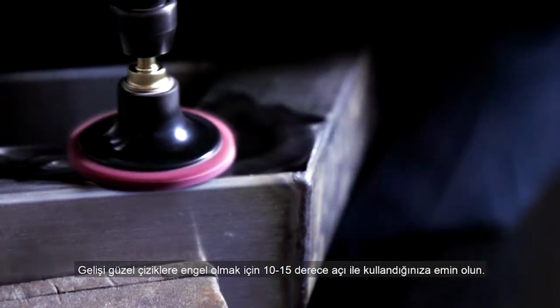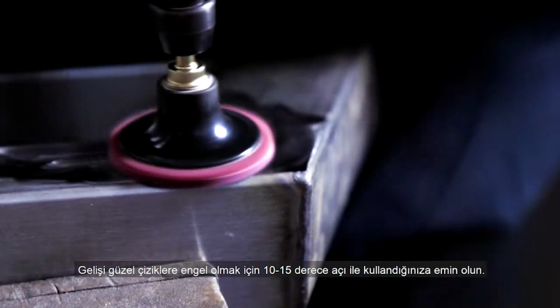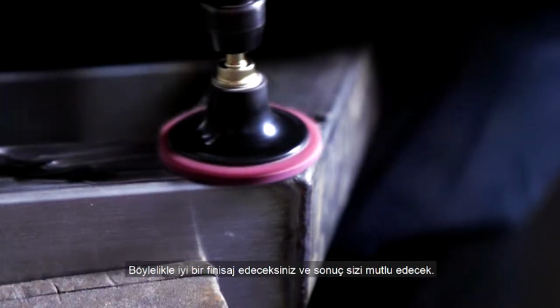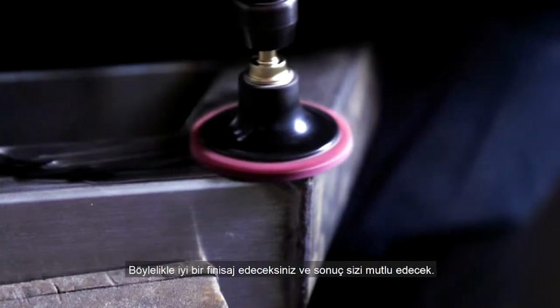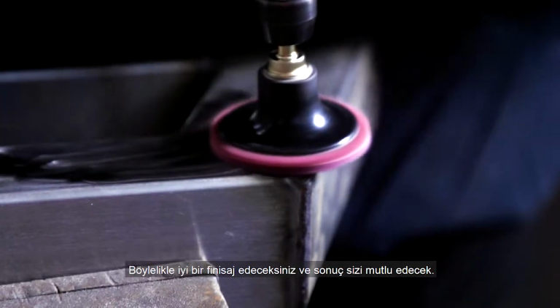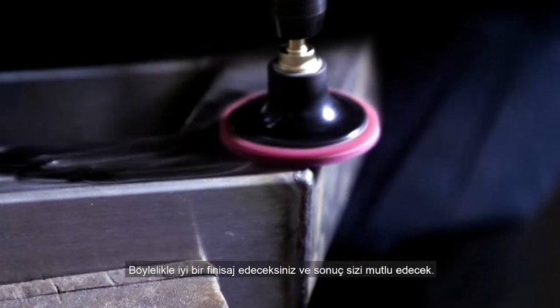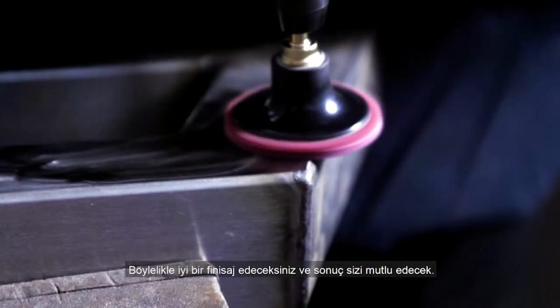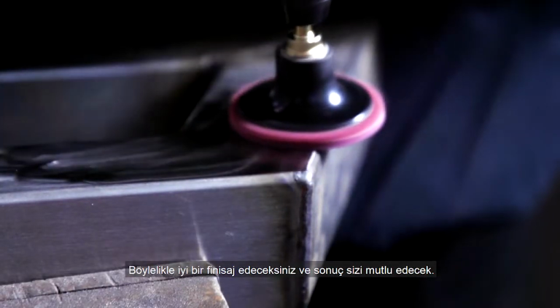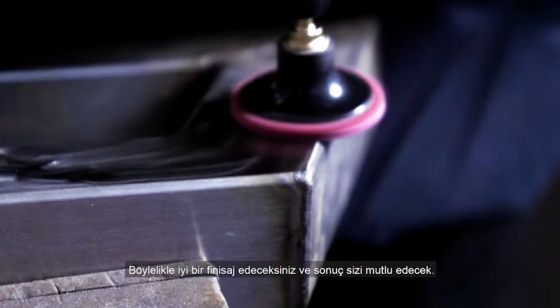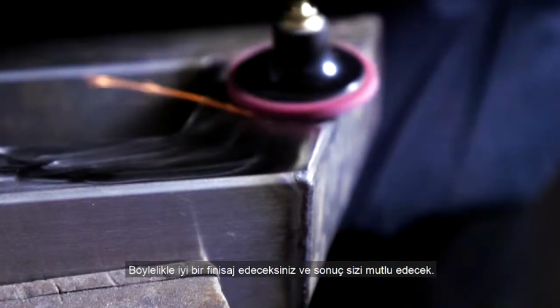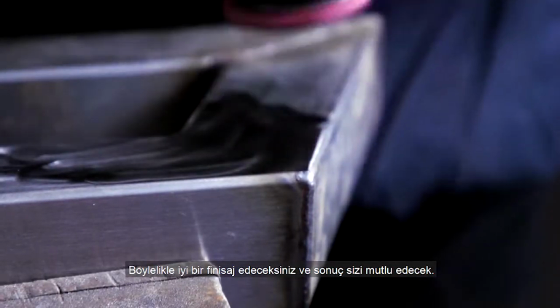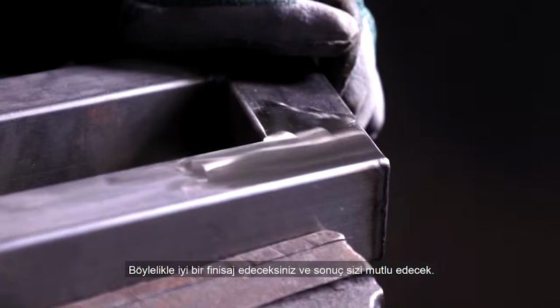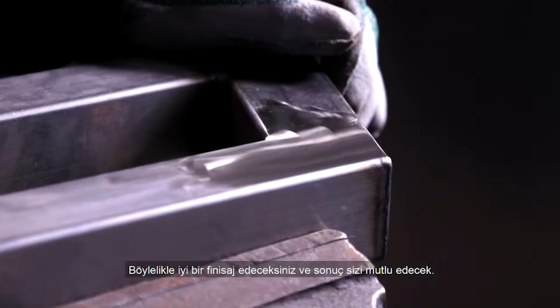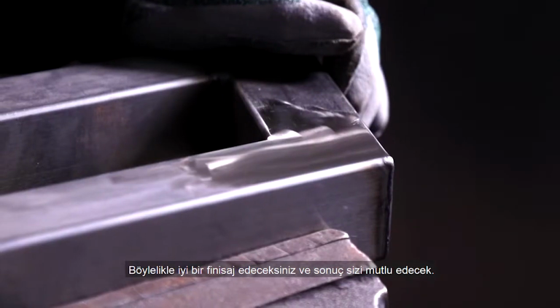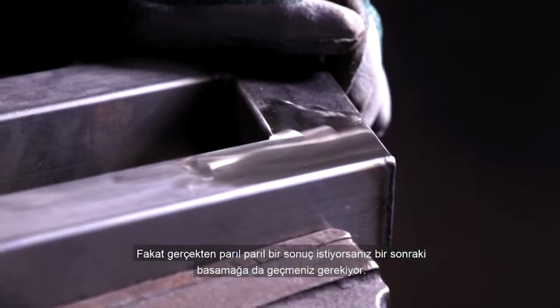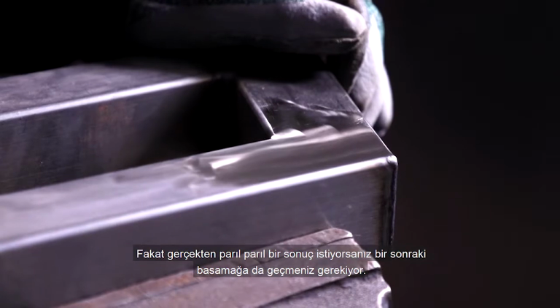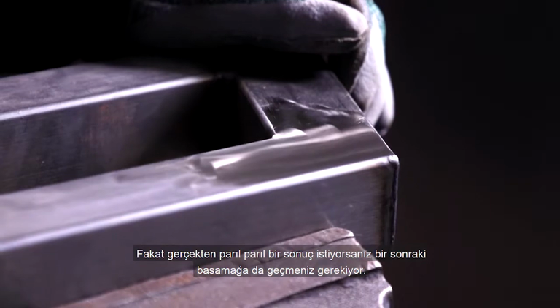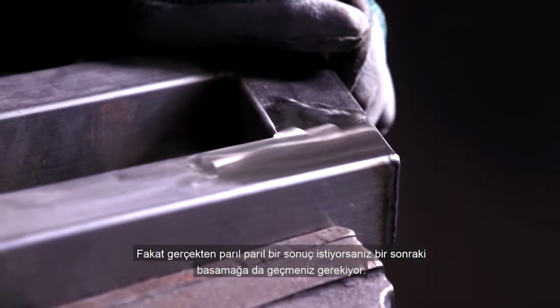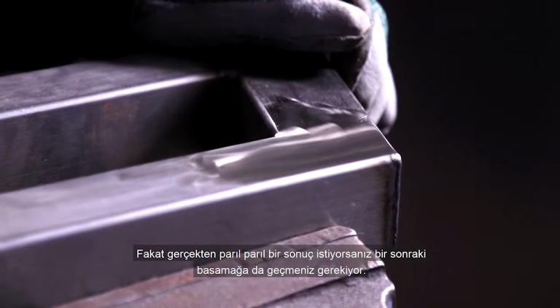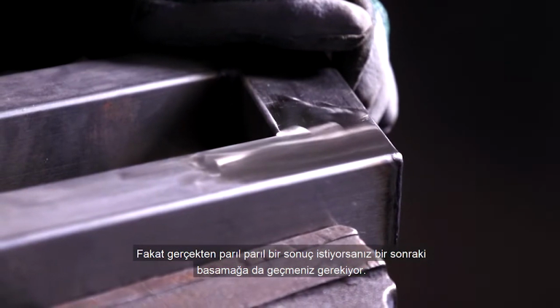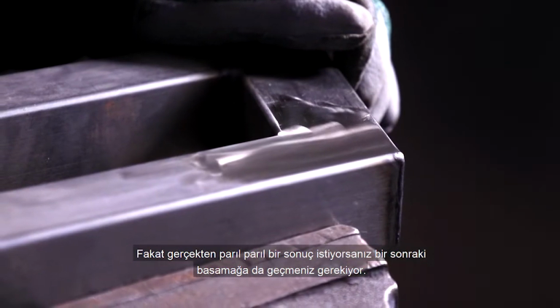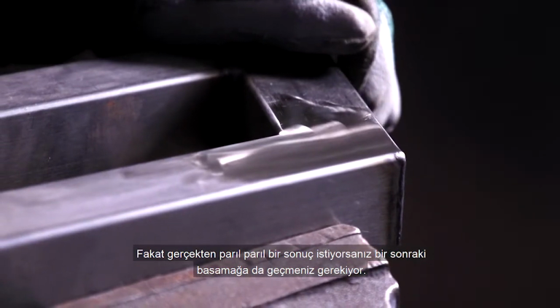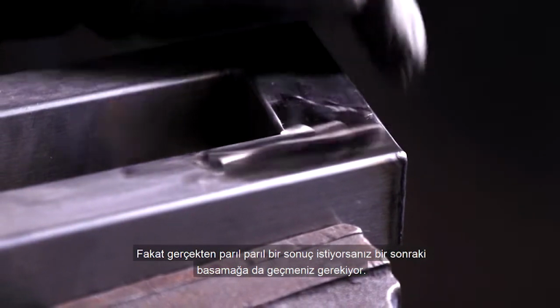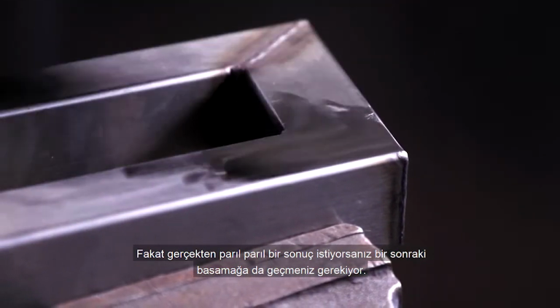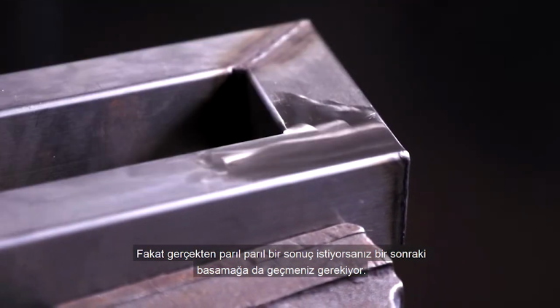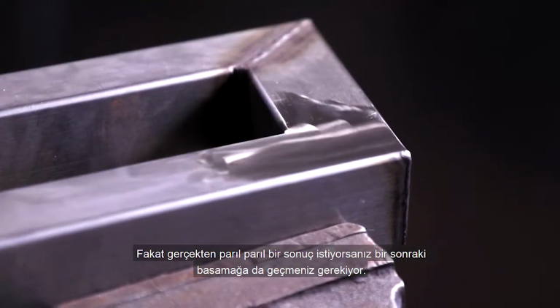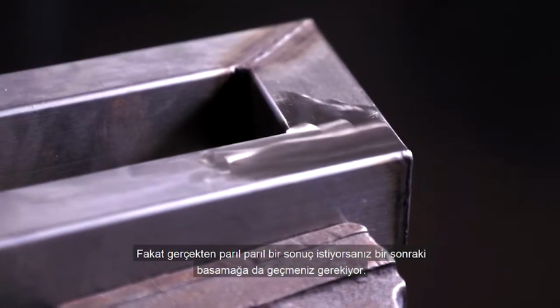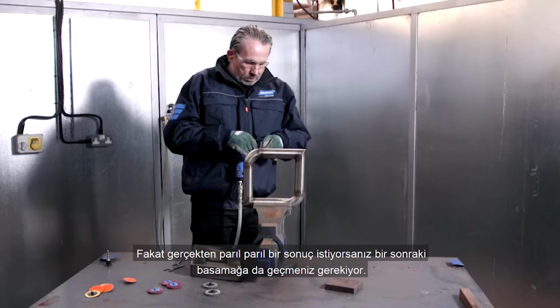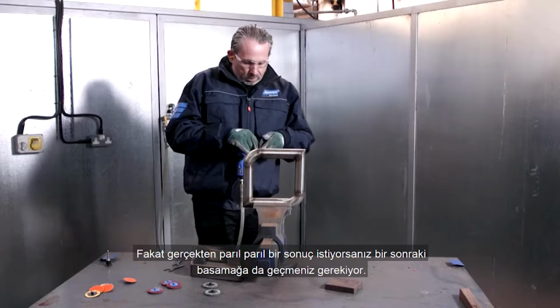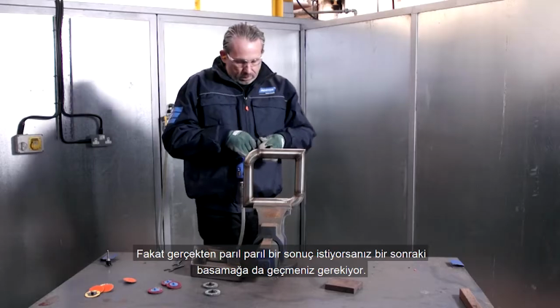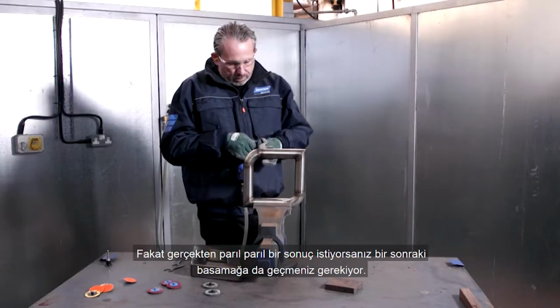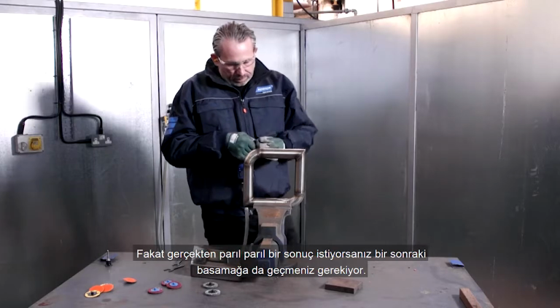This has left a good finish, and you might be happy with that, but to get a really bright shiny finish we'll need to move on to the next step.